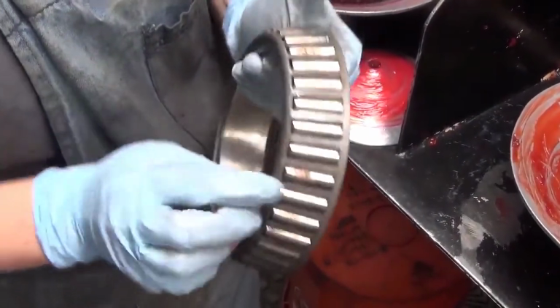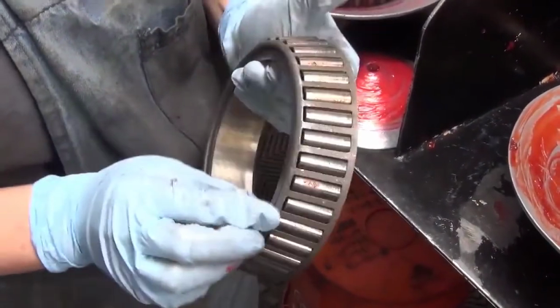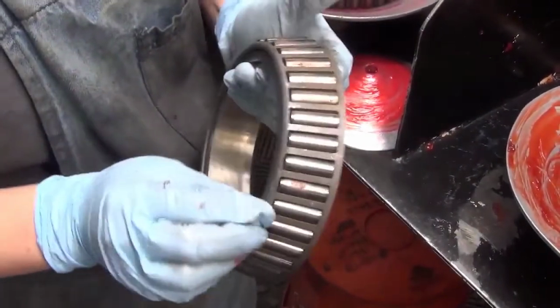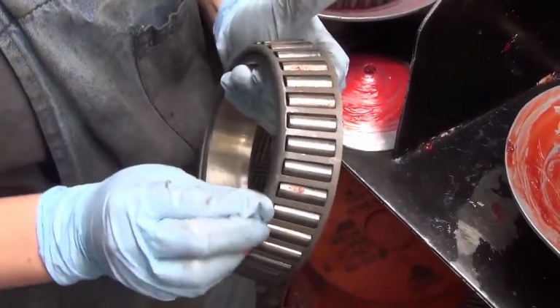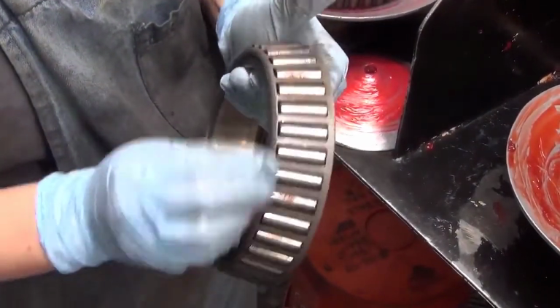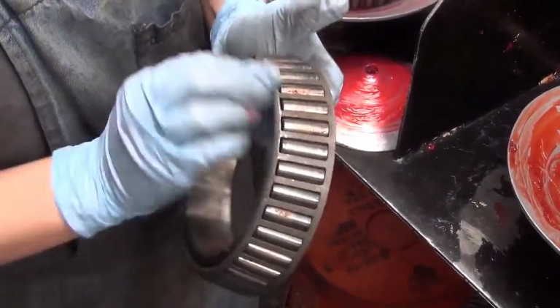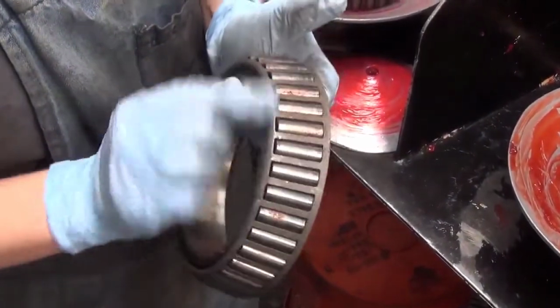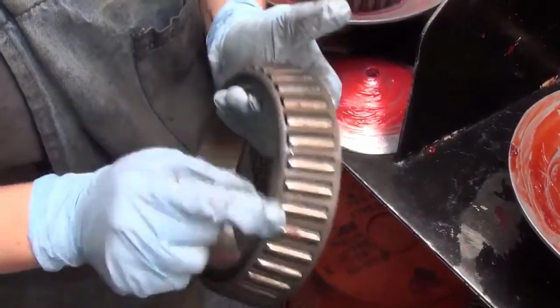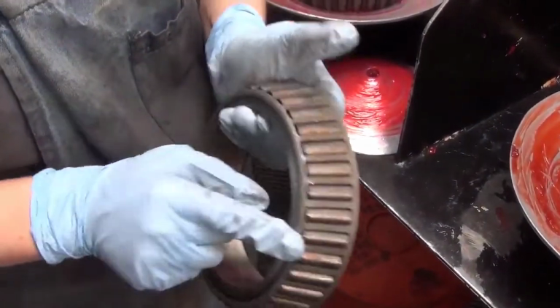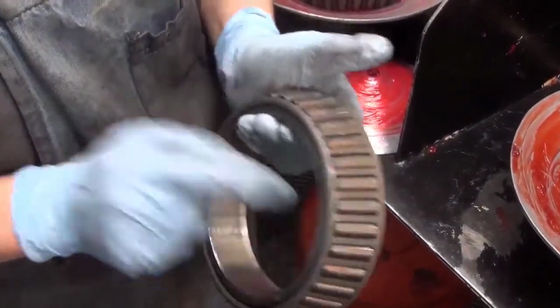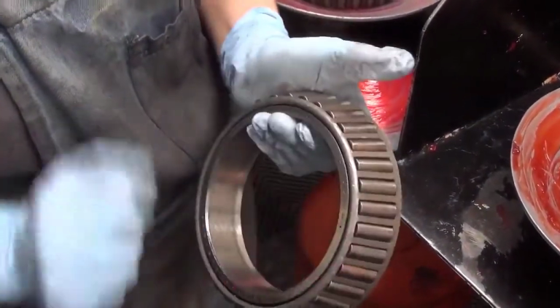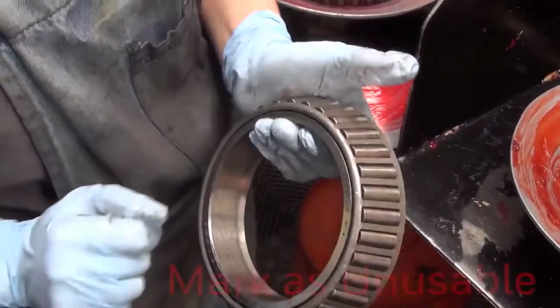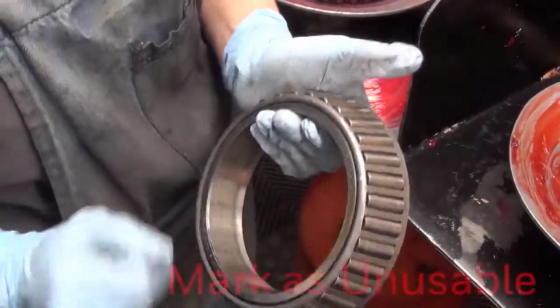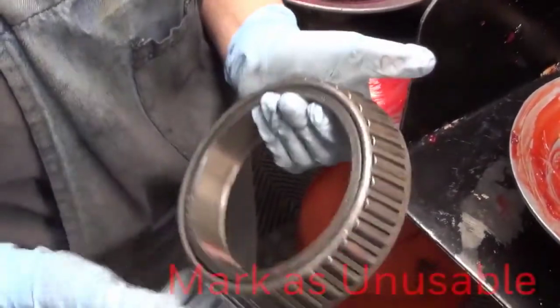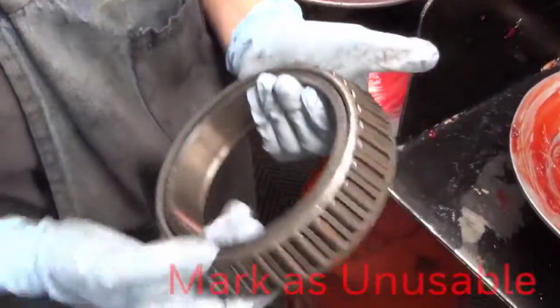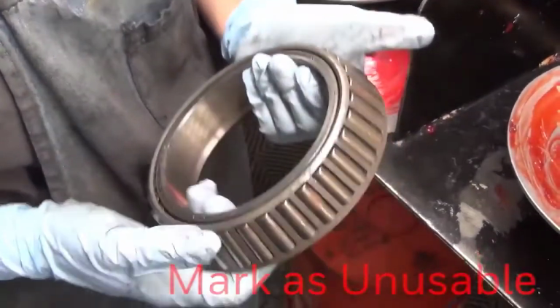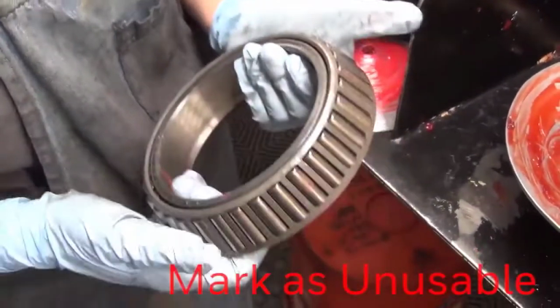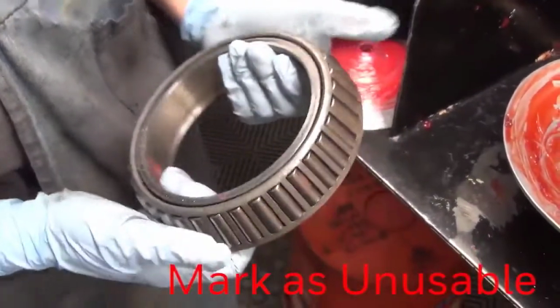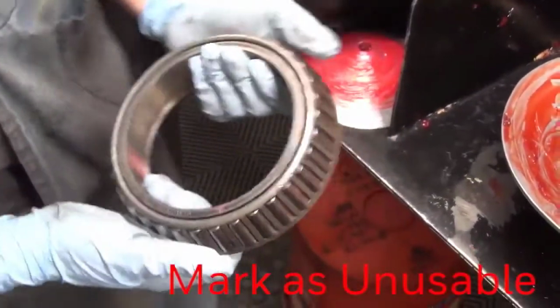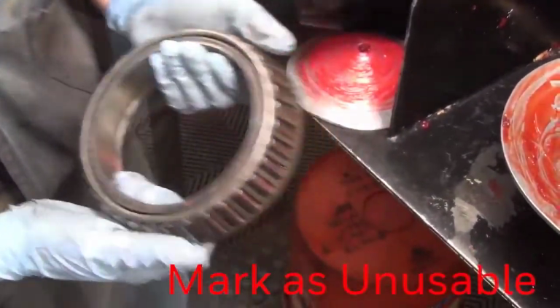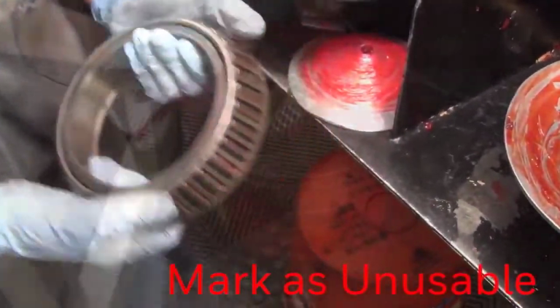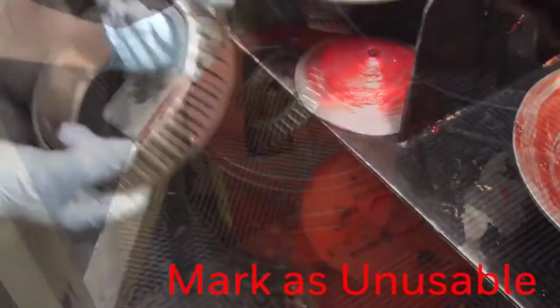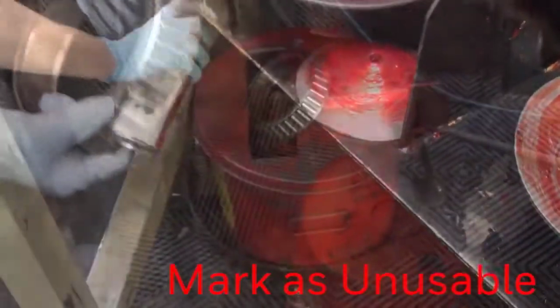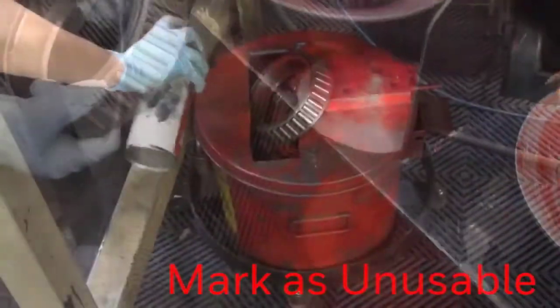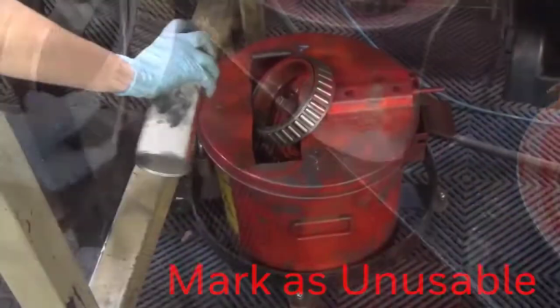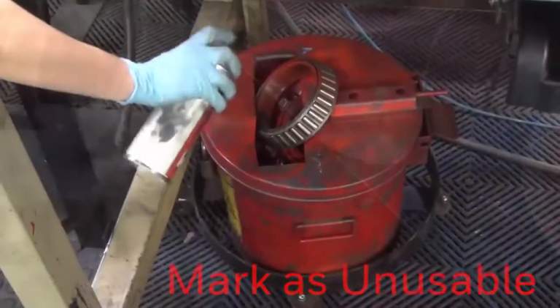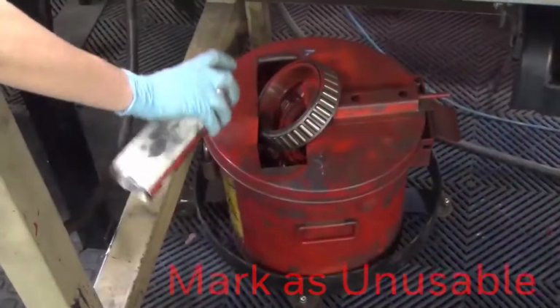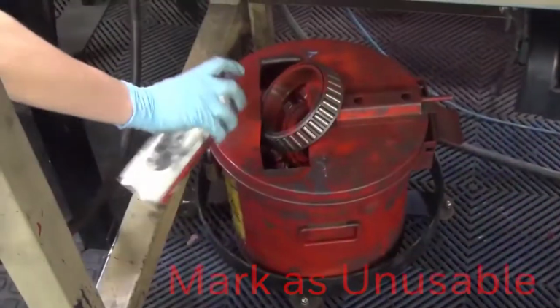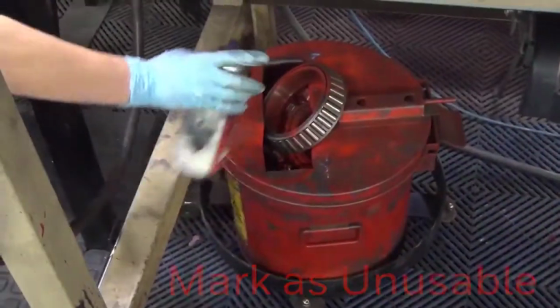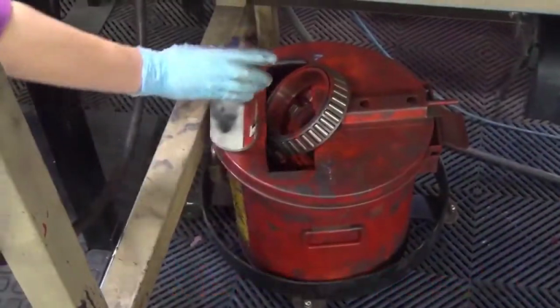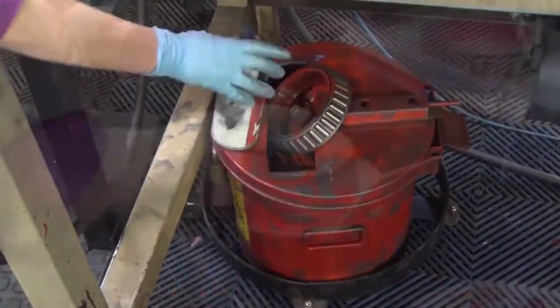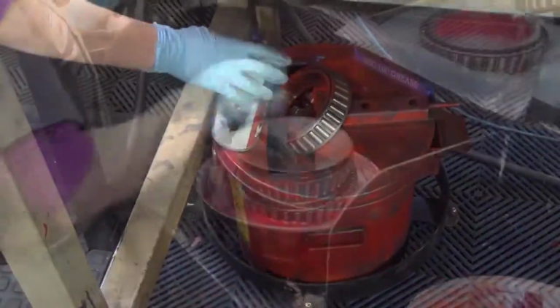Right here on this one it does have some dents and whatnot, so I'm going to go ahead and reject it.